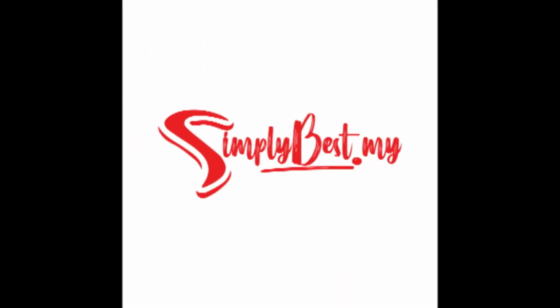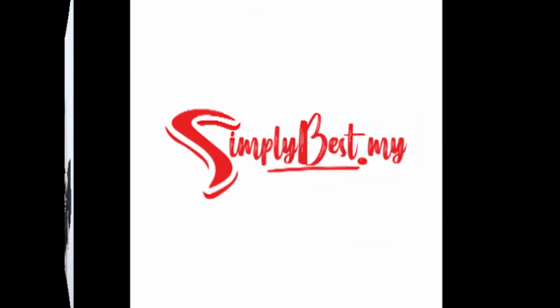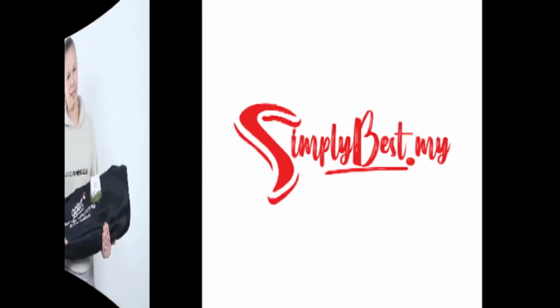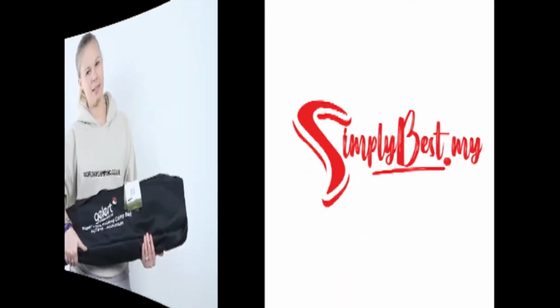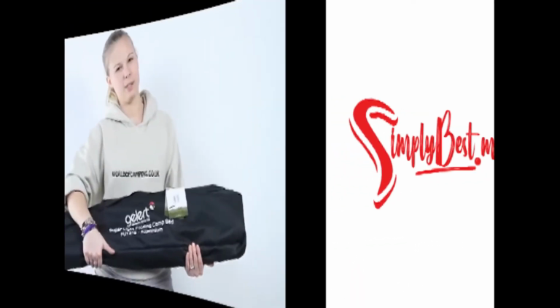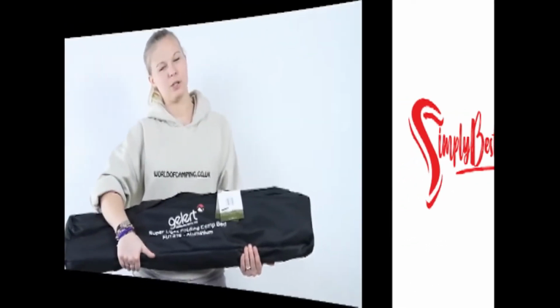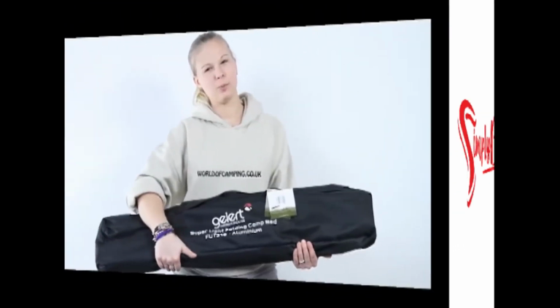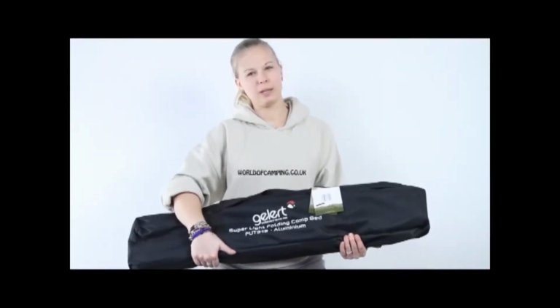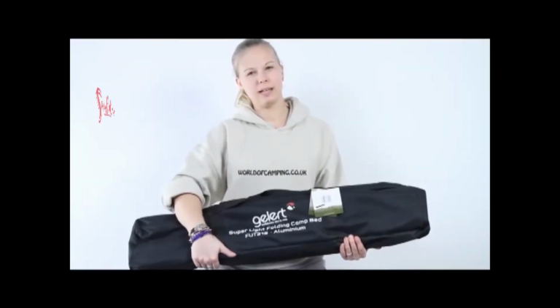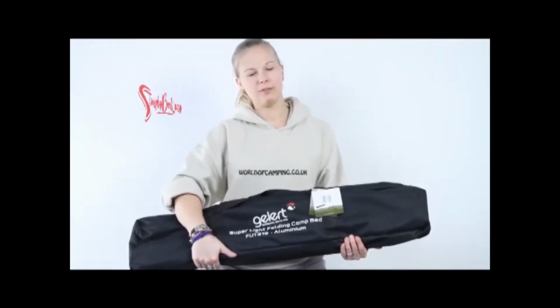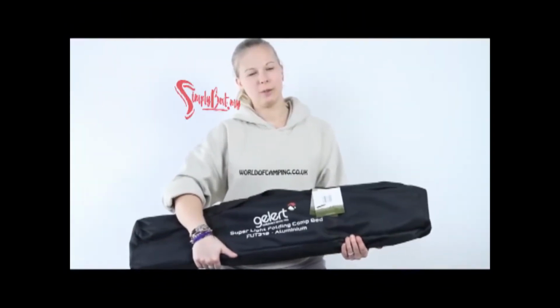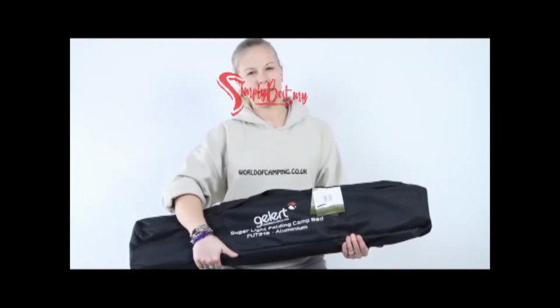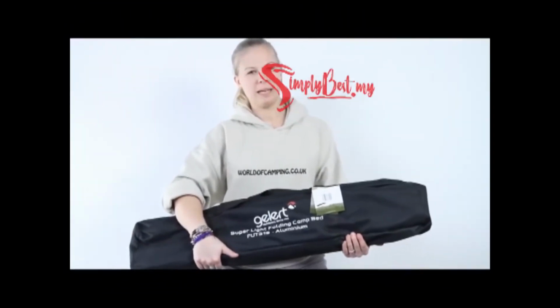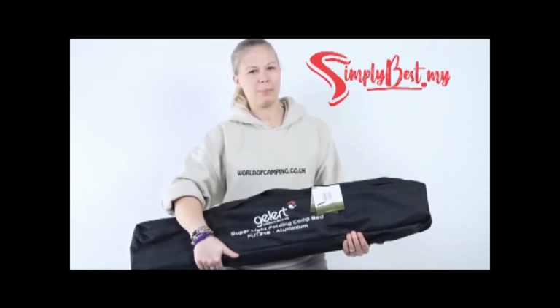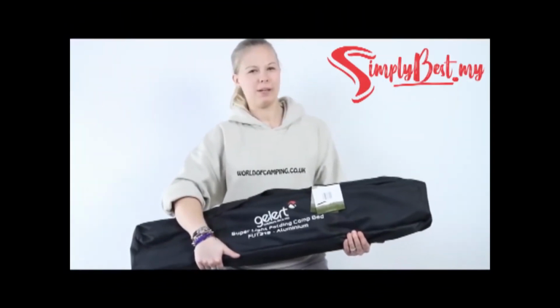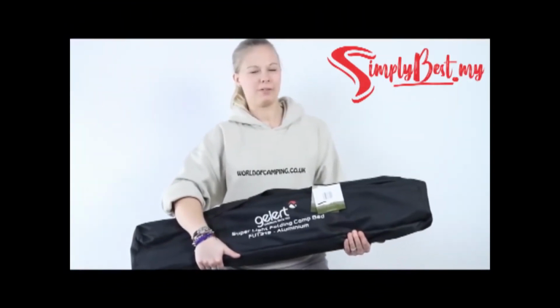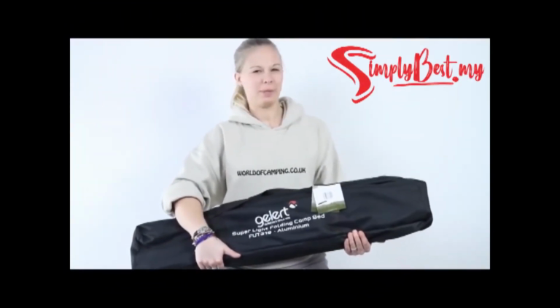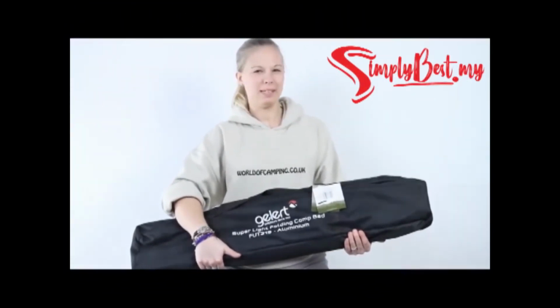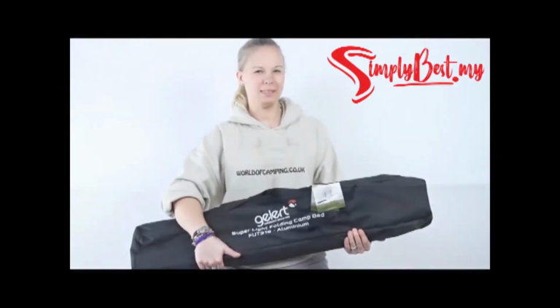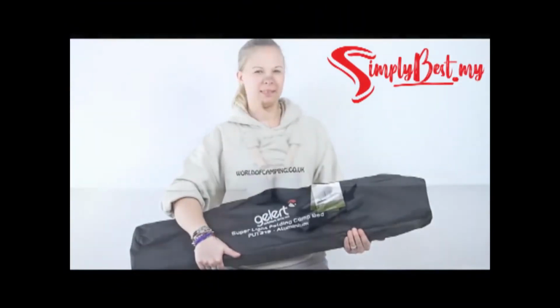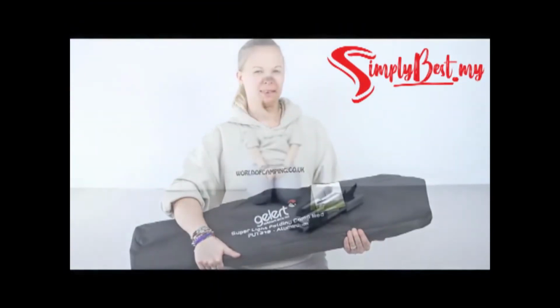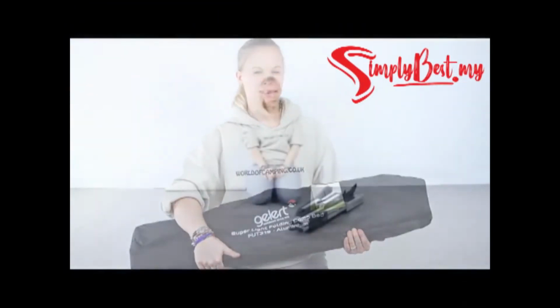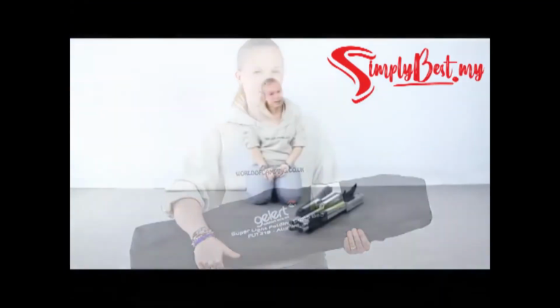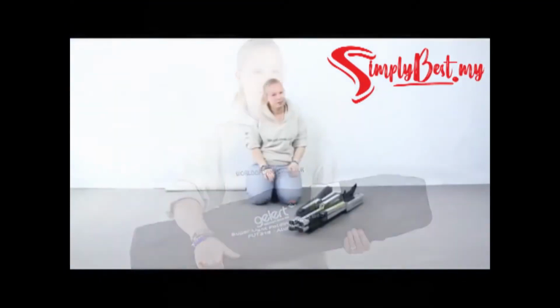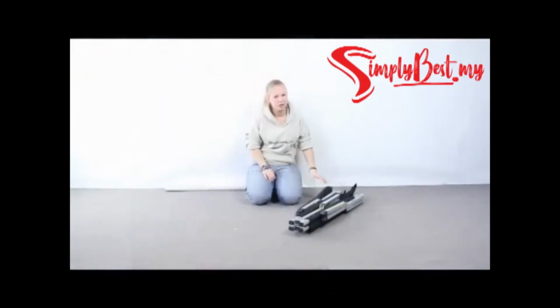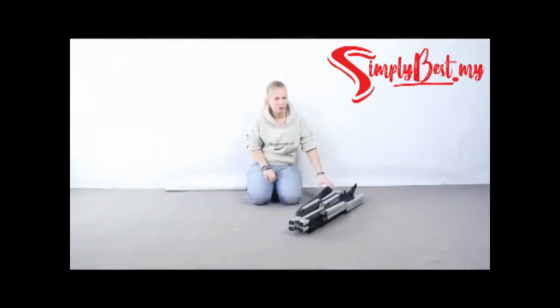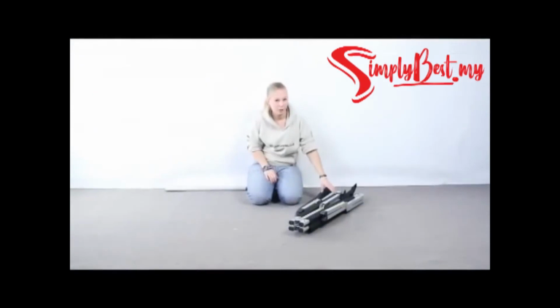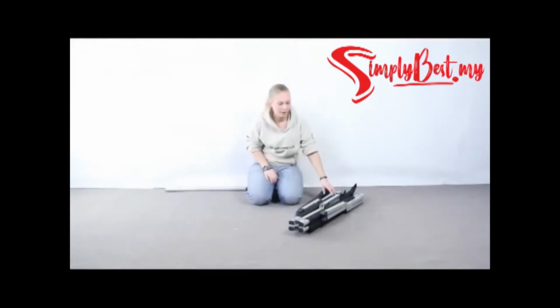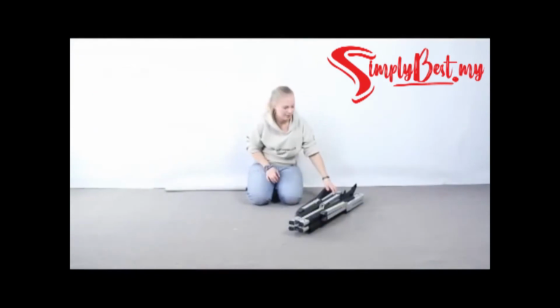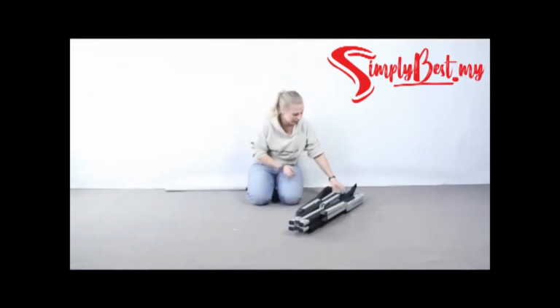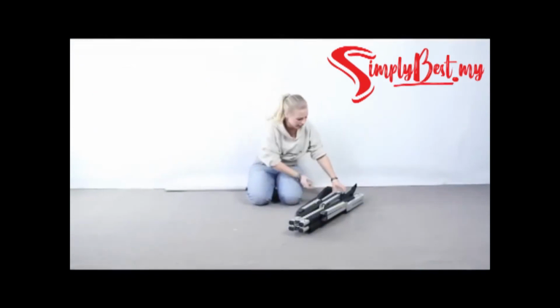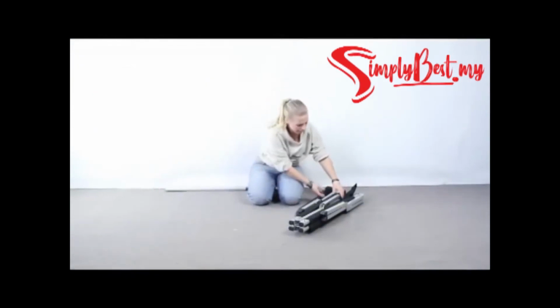This is the super light folding camp bed from Gellert. I'll show you how to set it up.